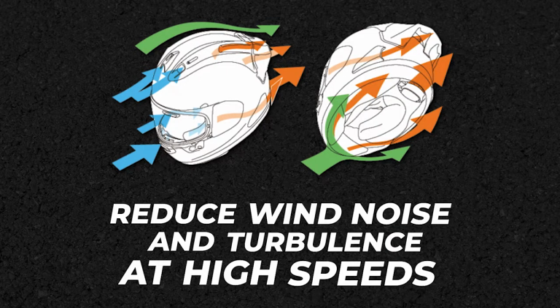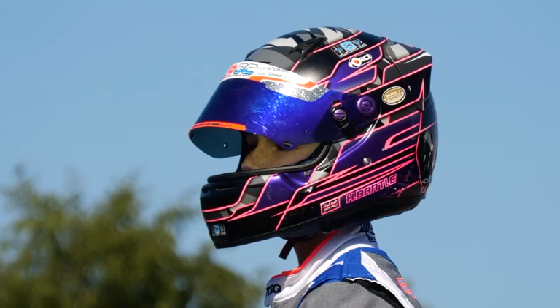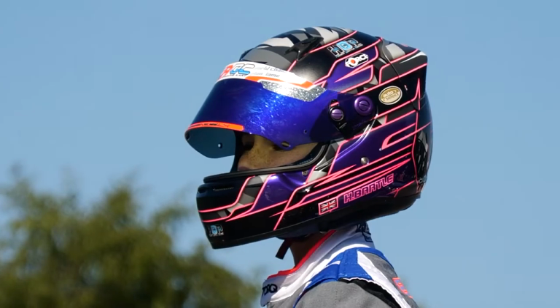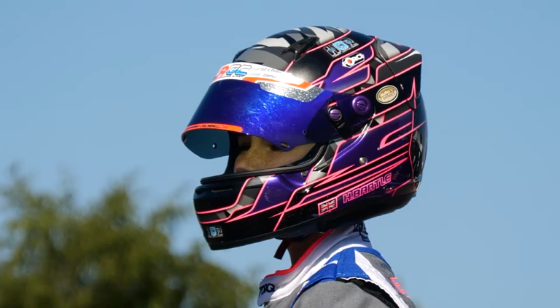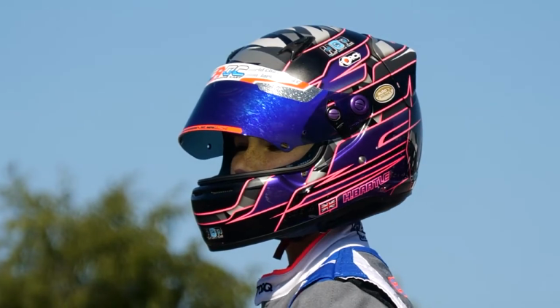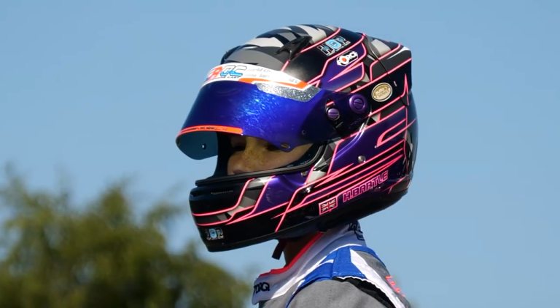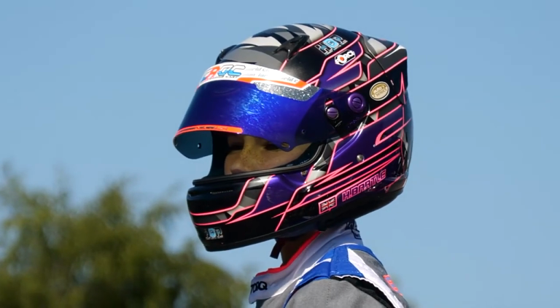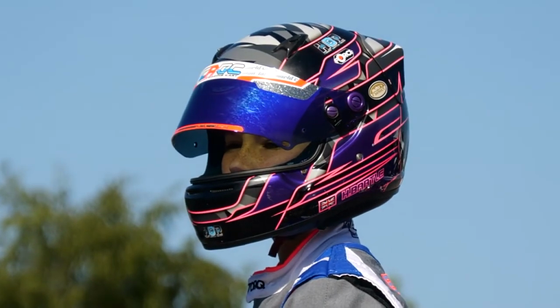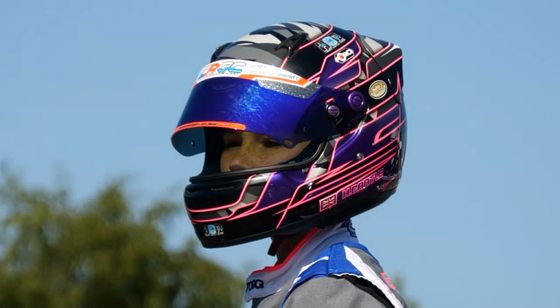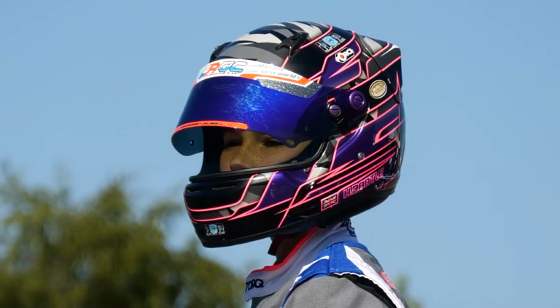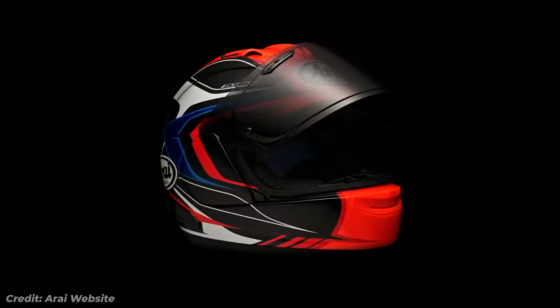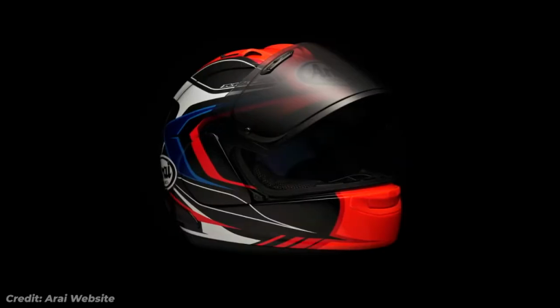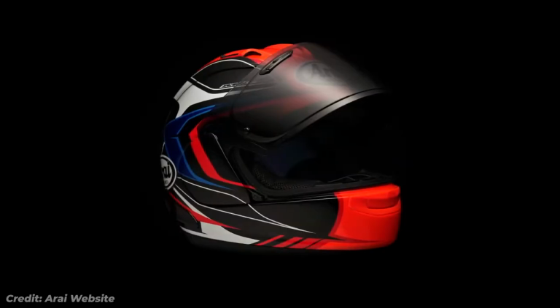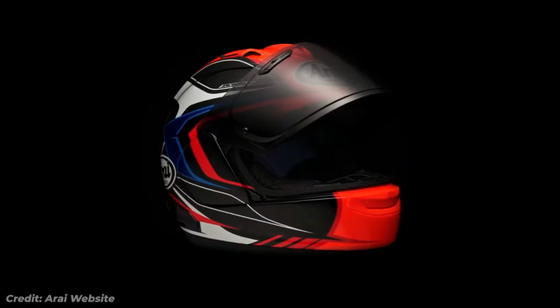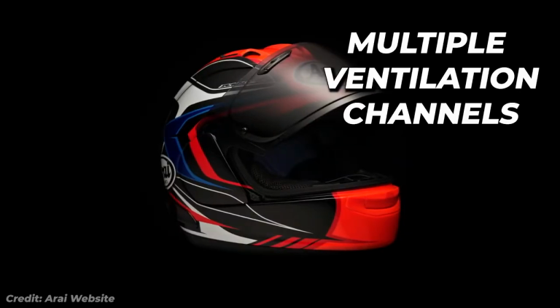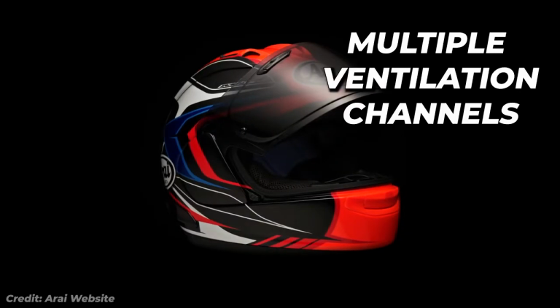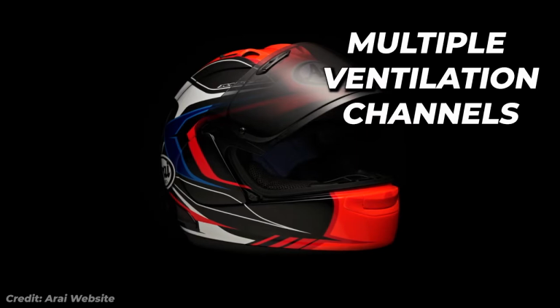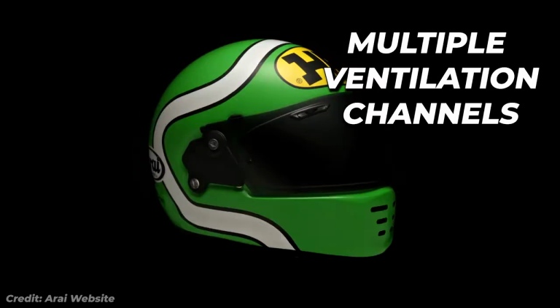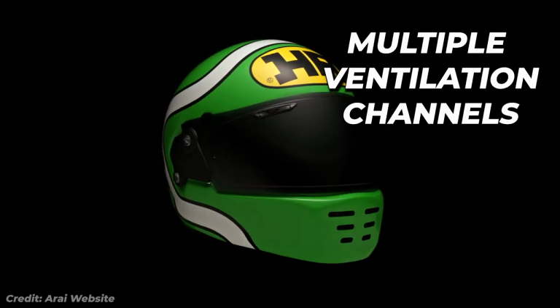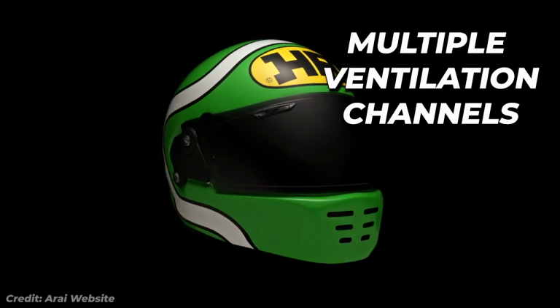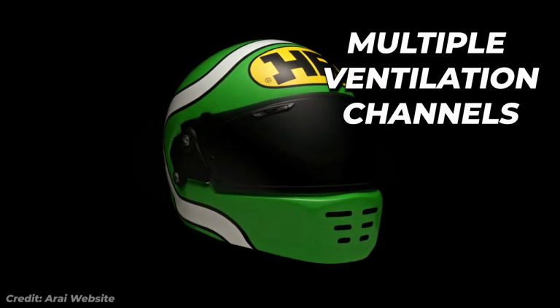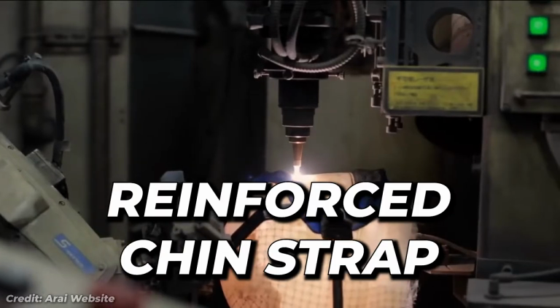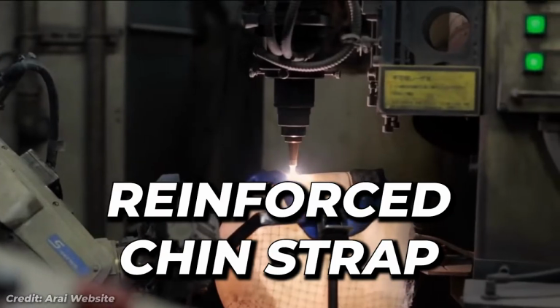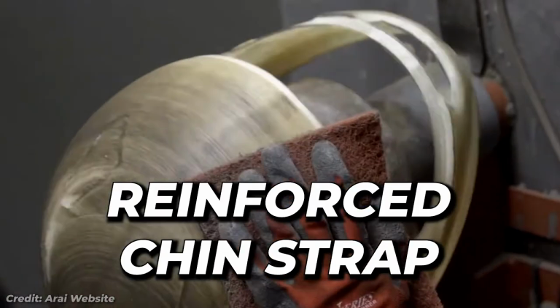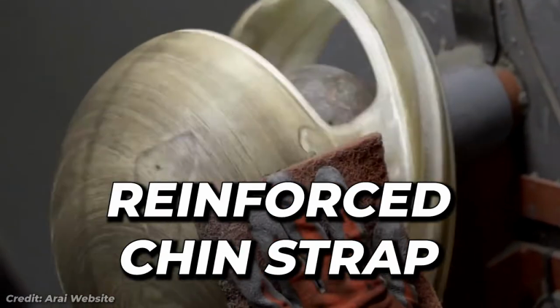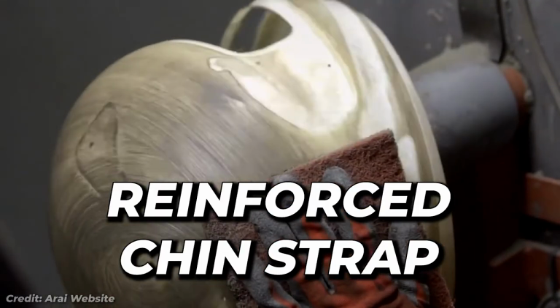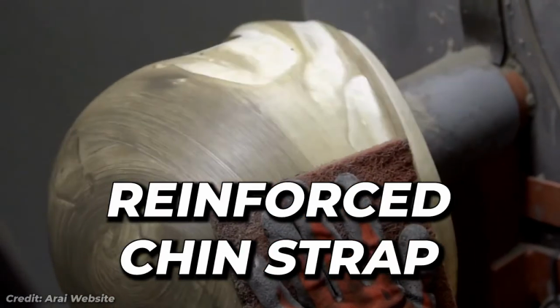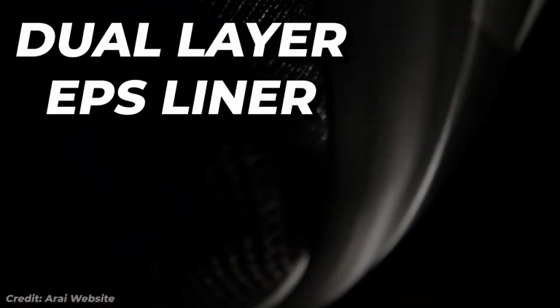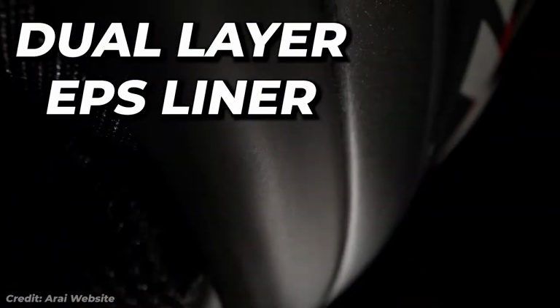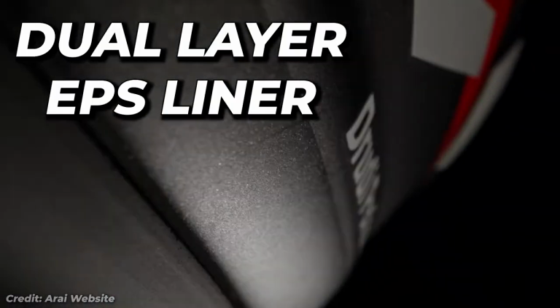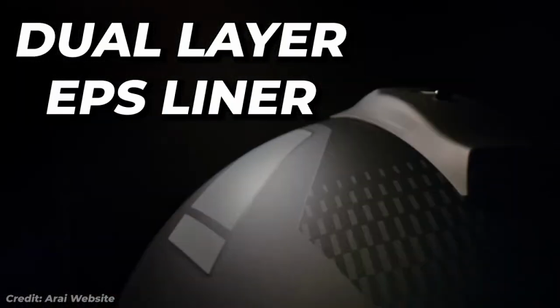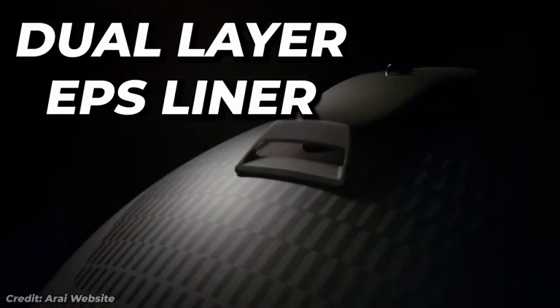Arai helmets also feature a range of advanced safety features such as multiple ventilation channels, a reinforced chin strap, and a dual-layer EPS liner.